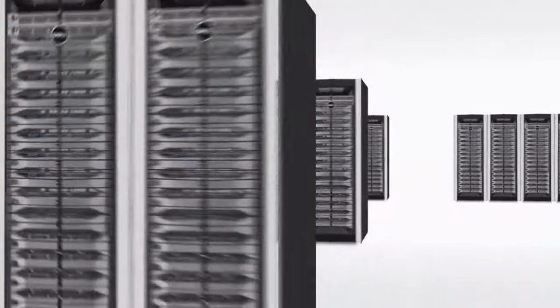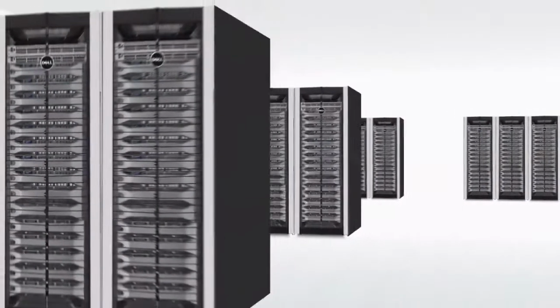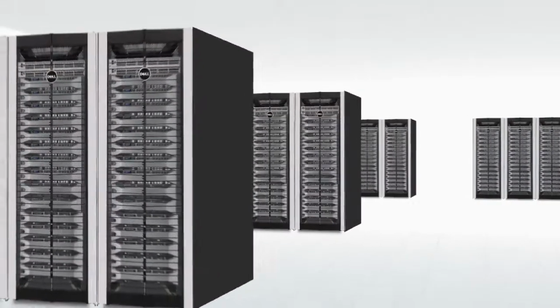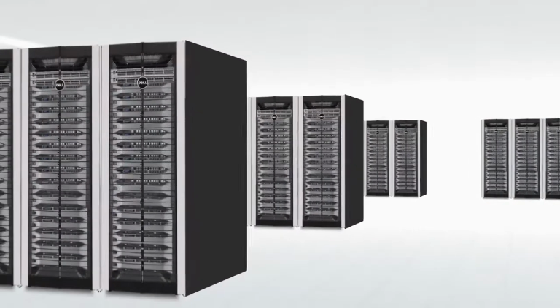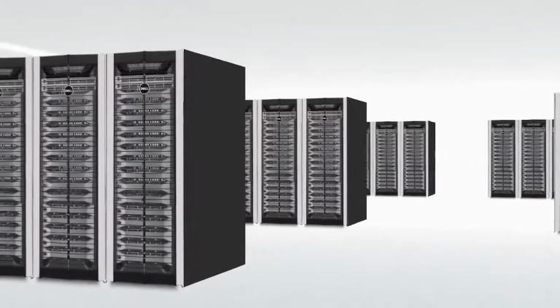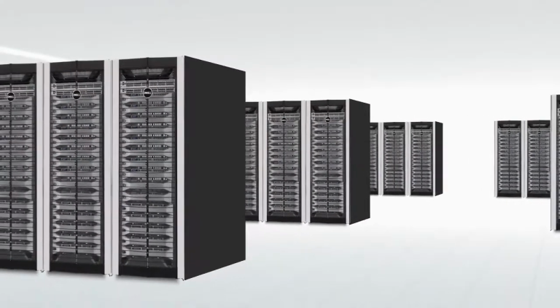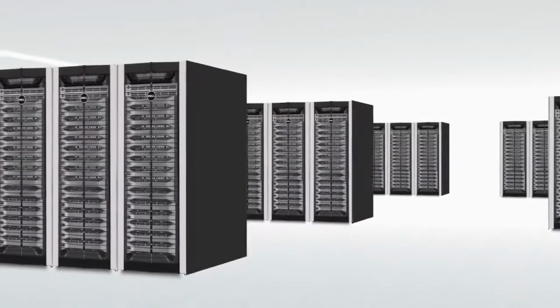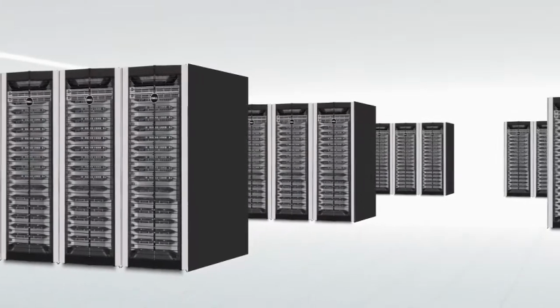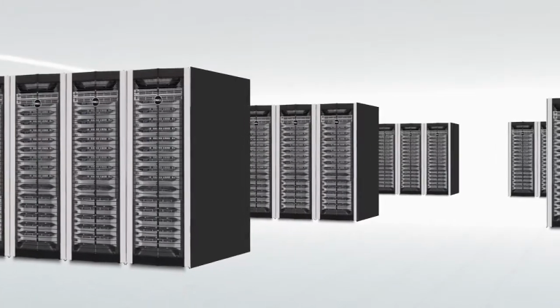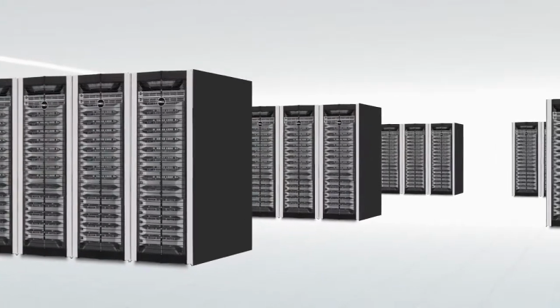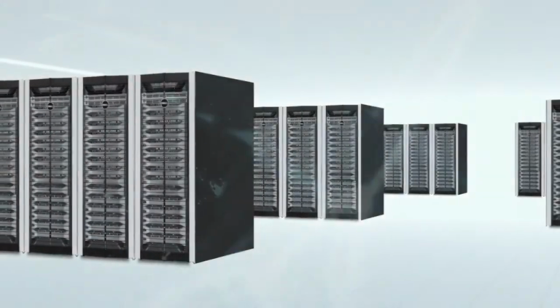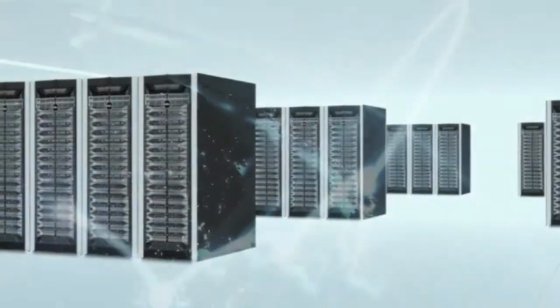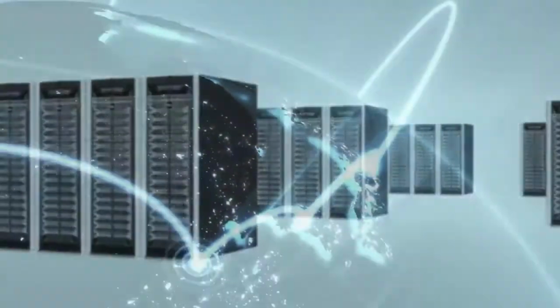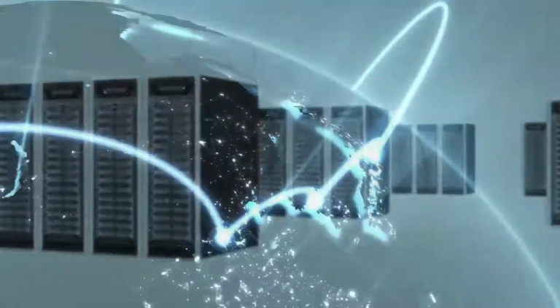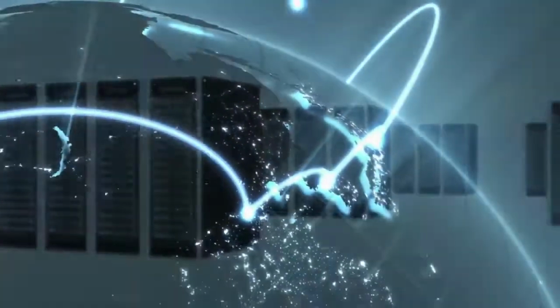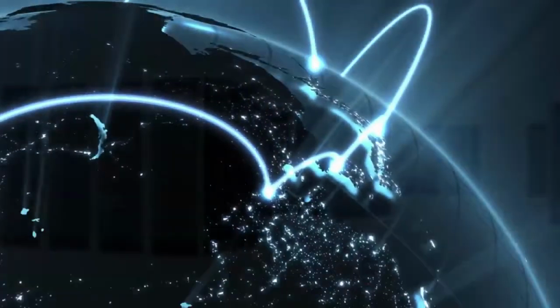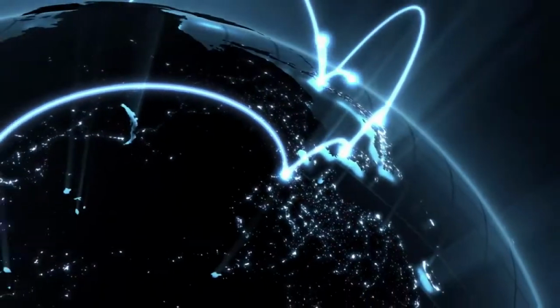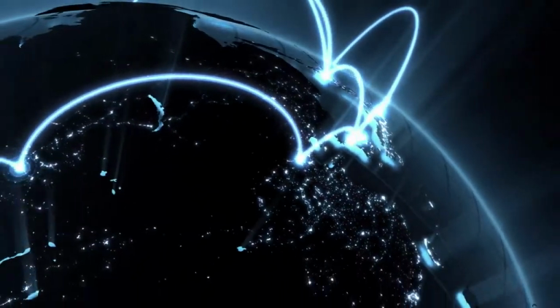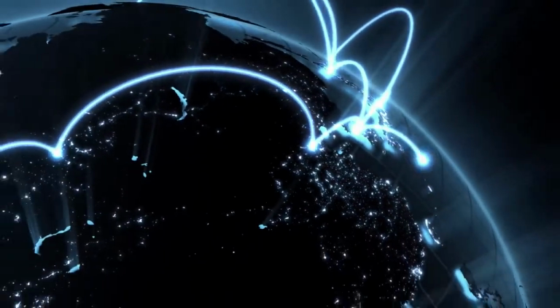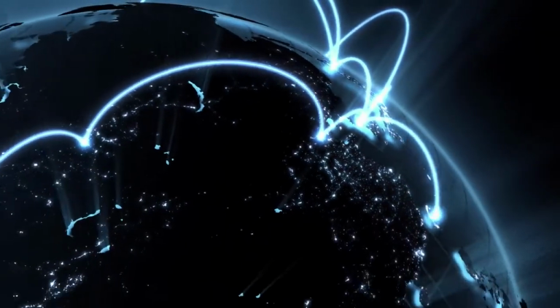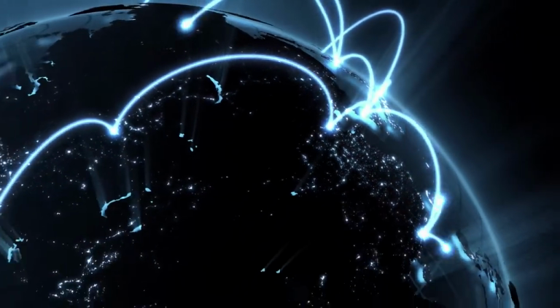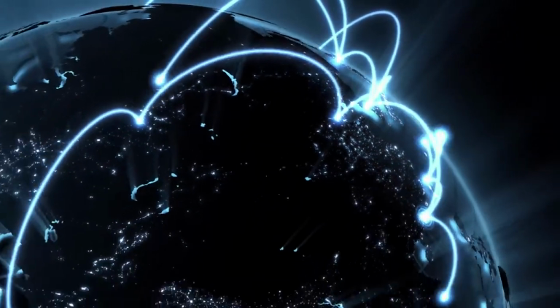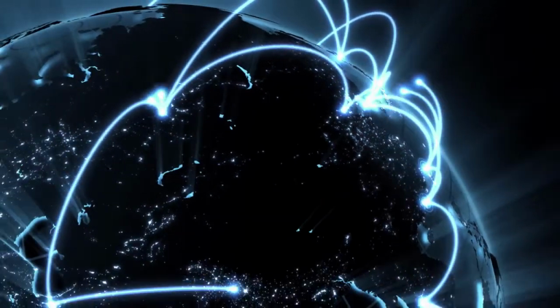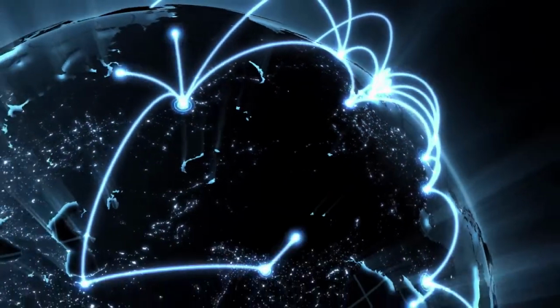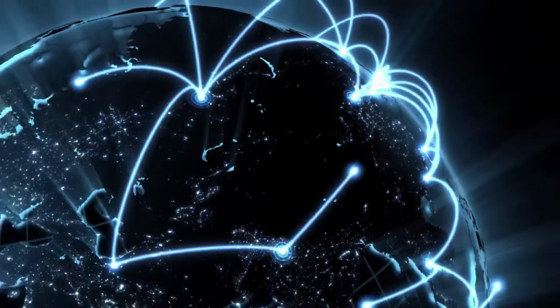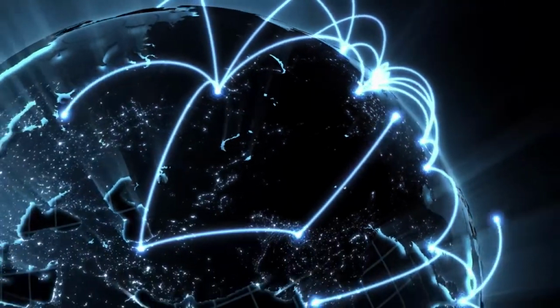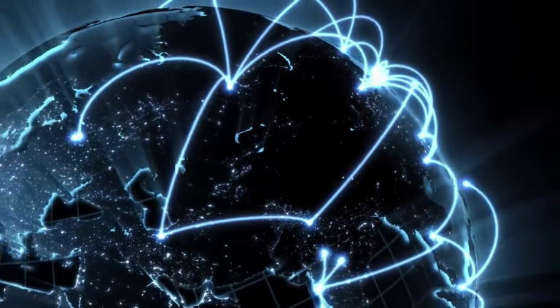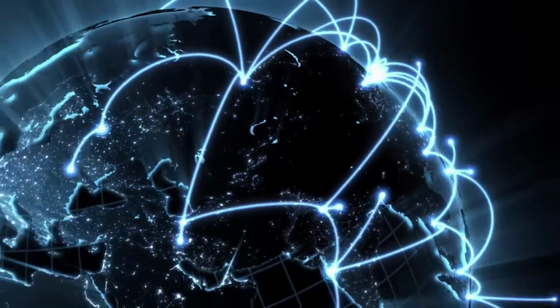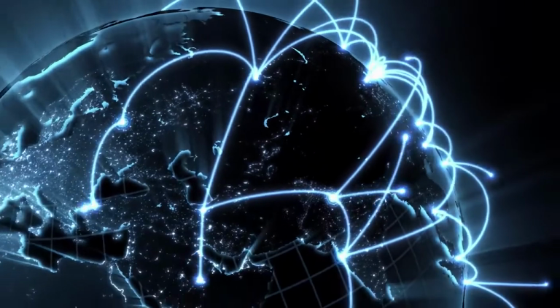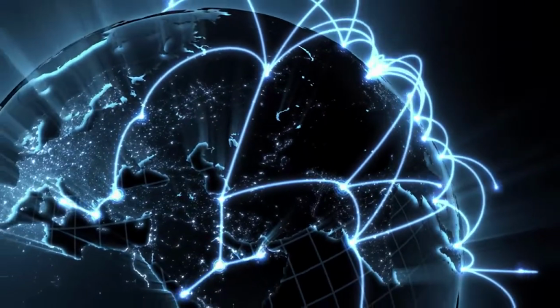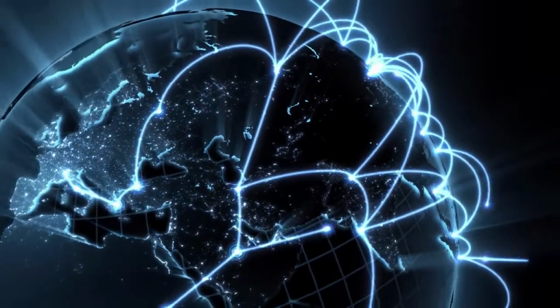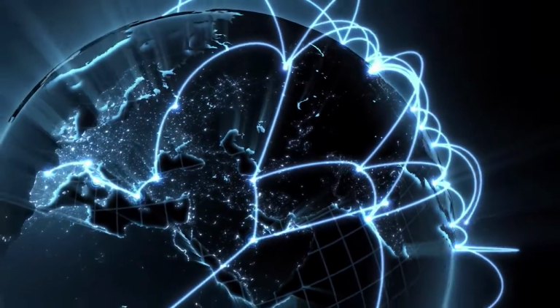Compellent and Brocade. Flexible, integrated solutions for today. Ready to take on the data storage challenges of tomorrow.